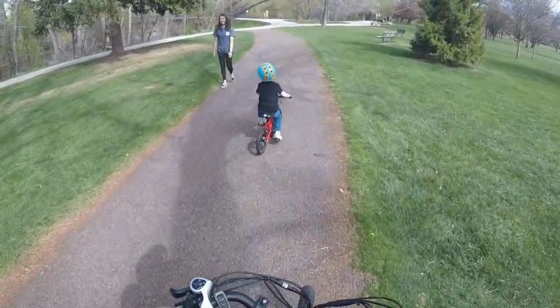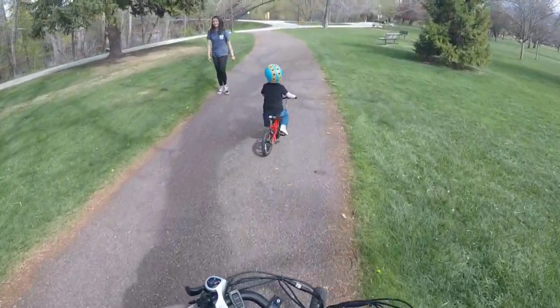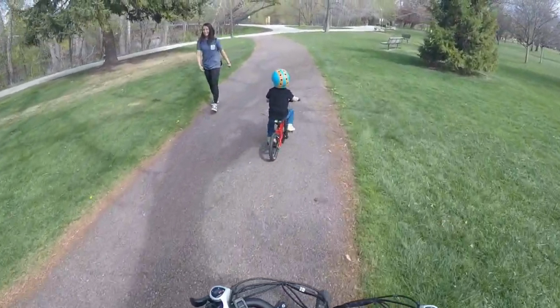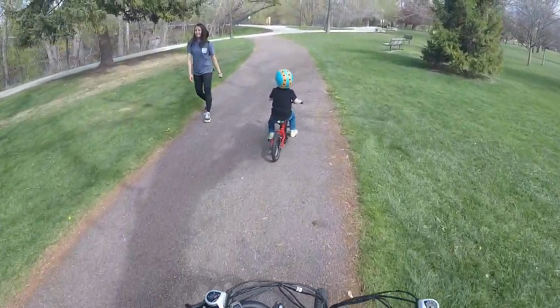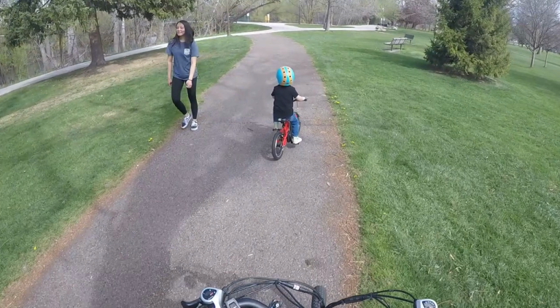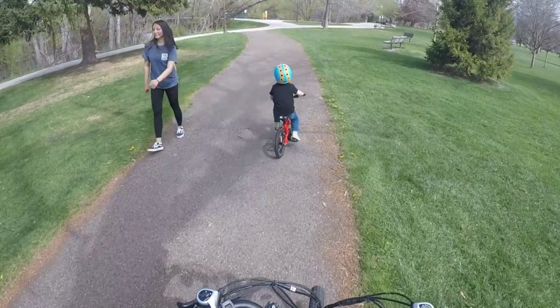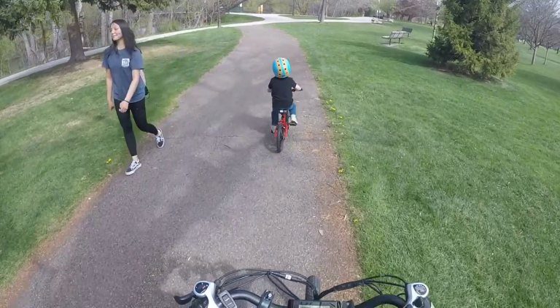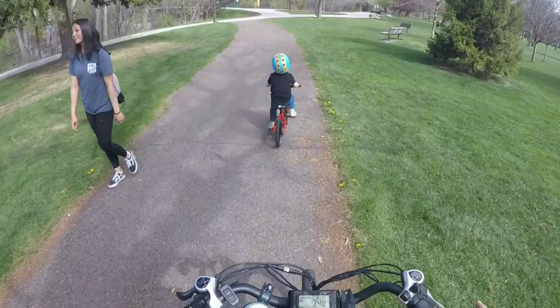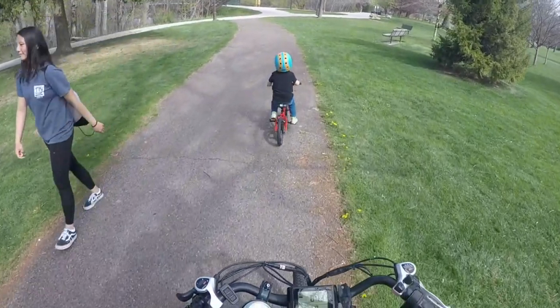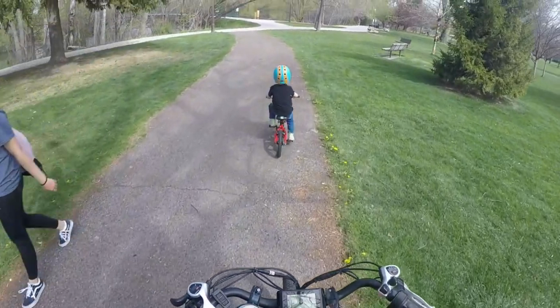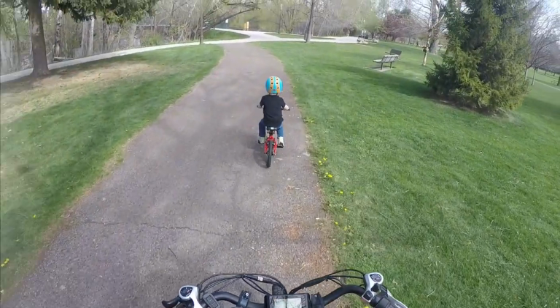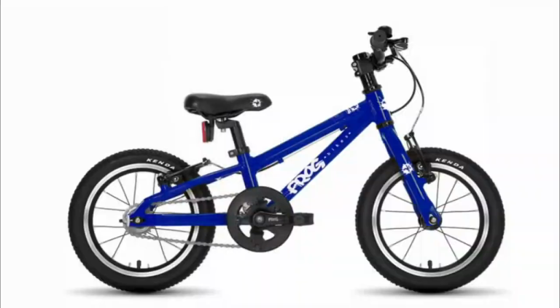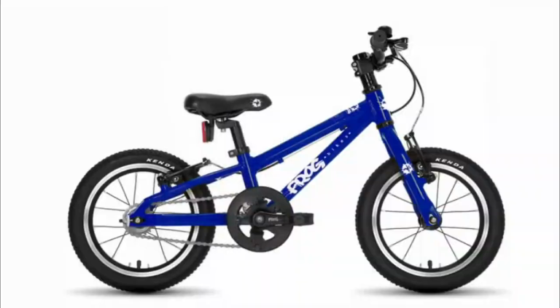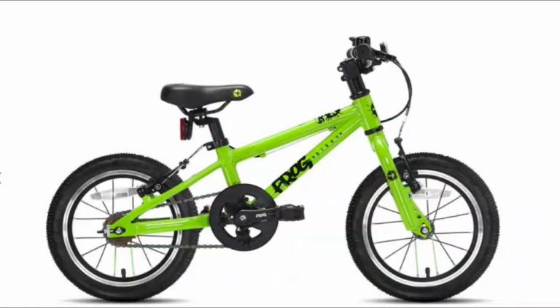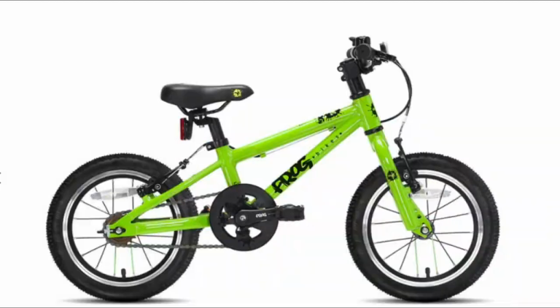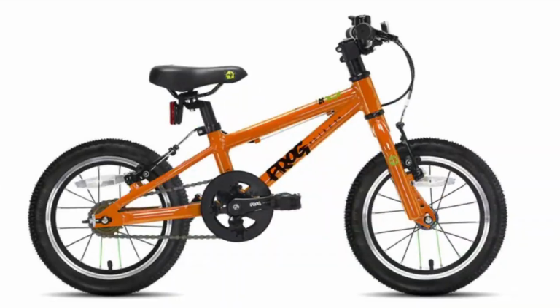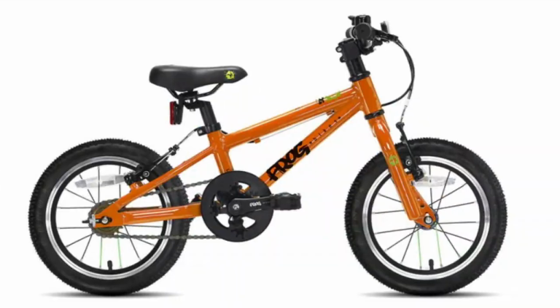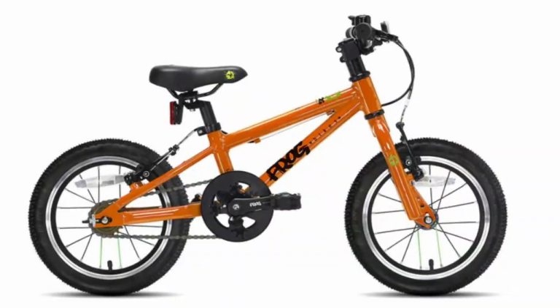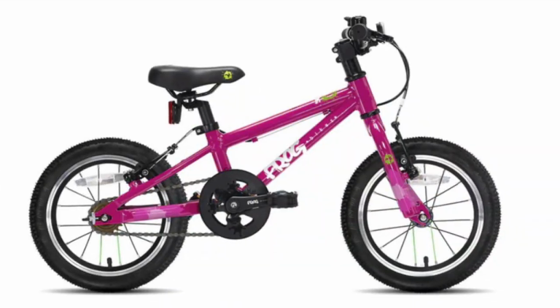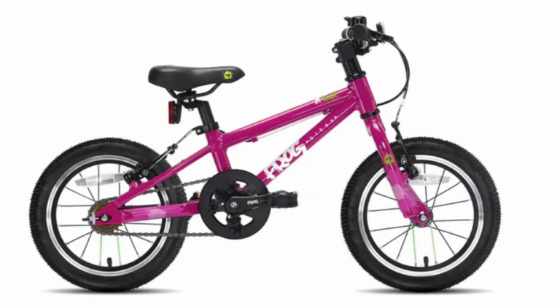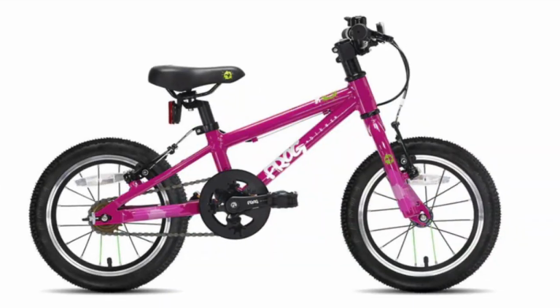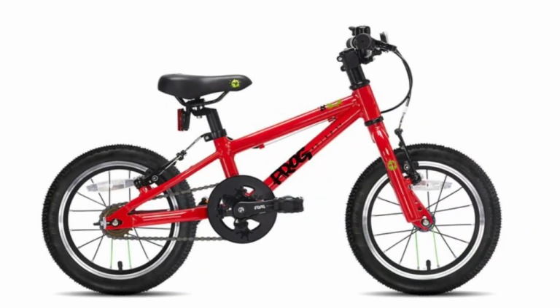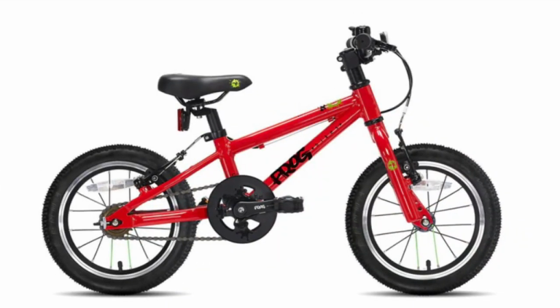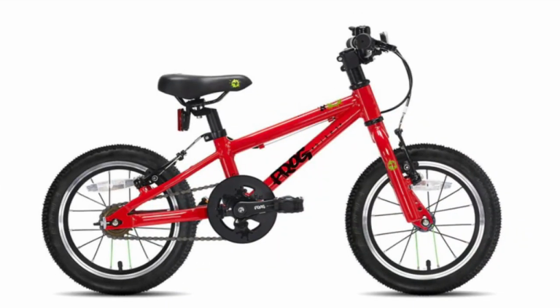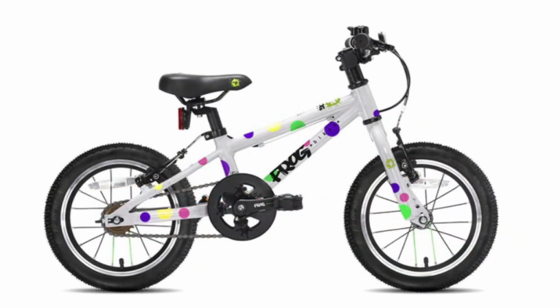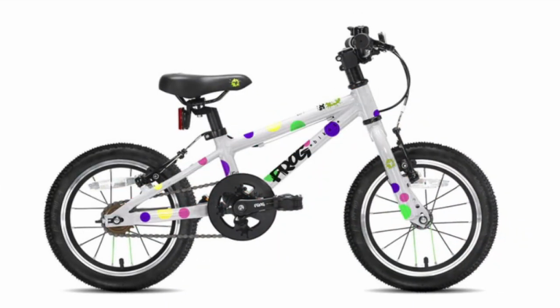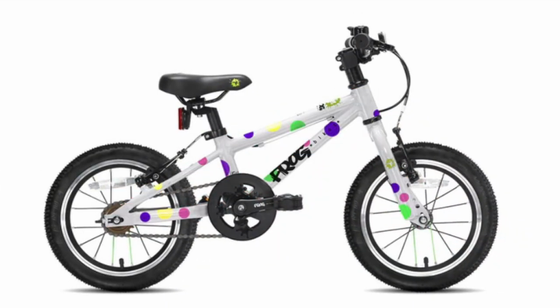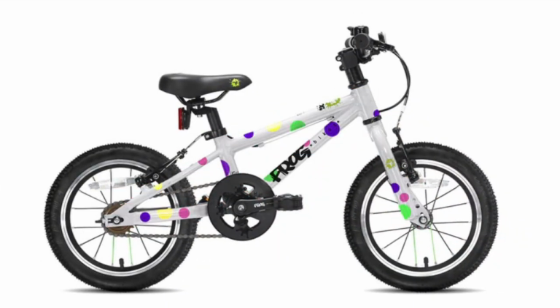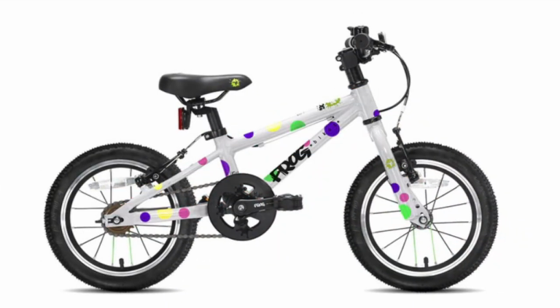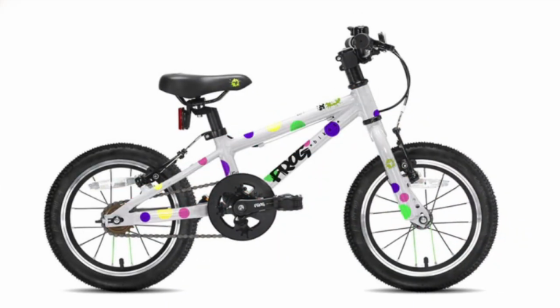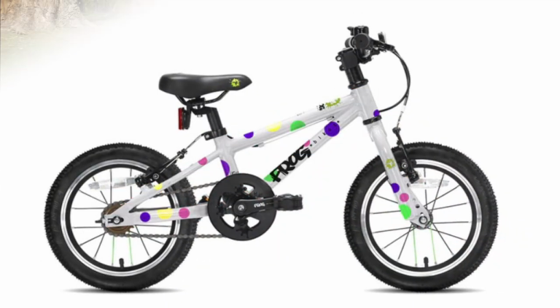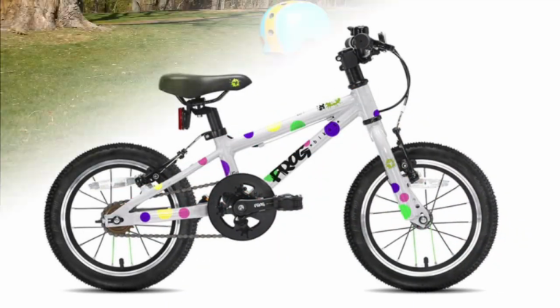He loves it. It's also red, his favorite color. FROG offers the bike in six vibrant colorways, including a fun polka dot one.